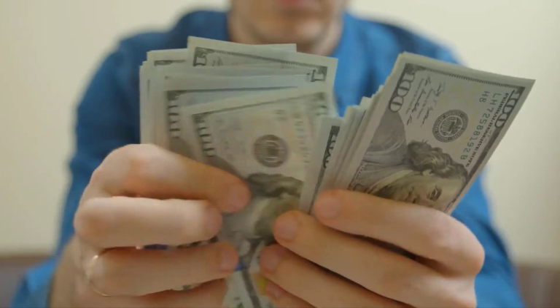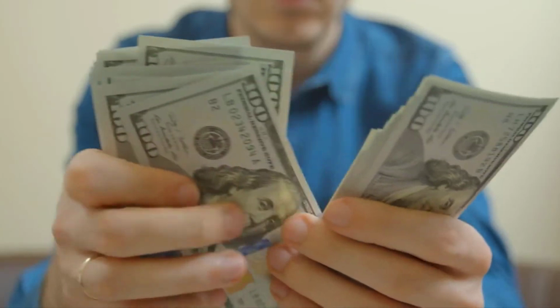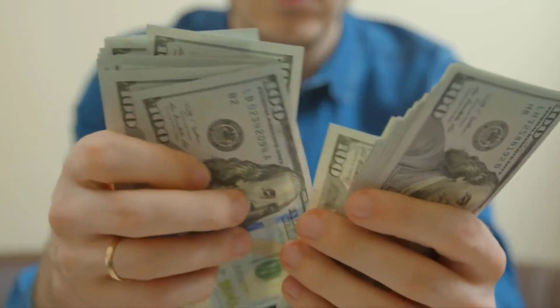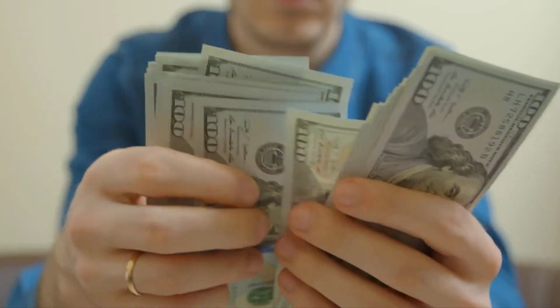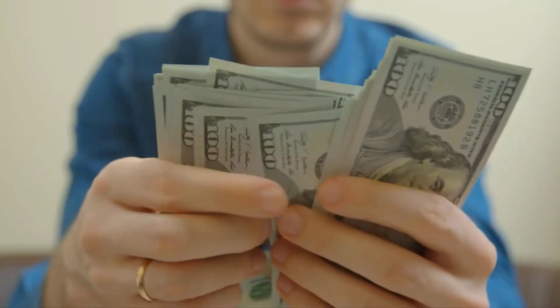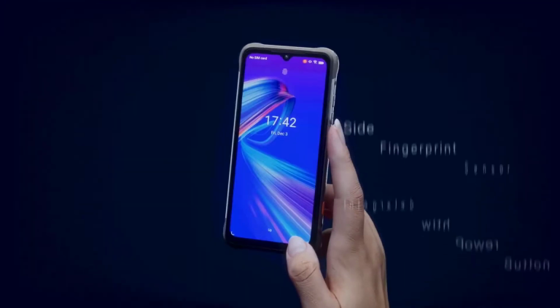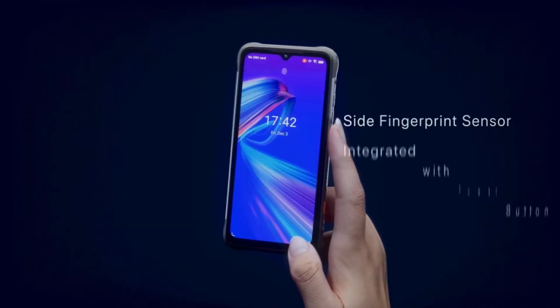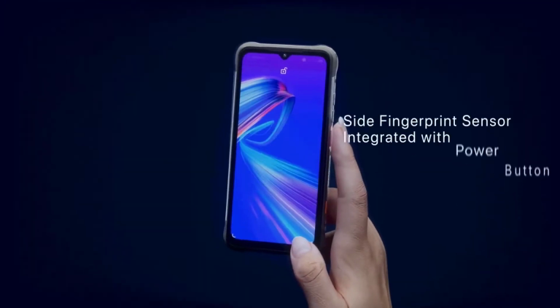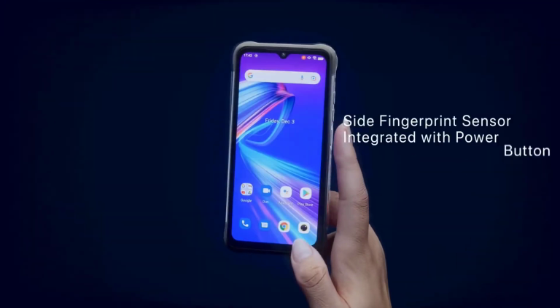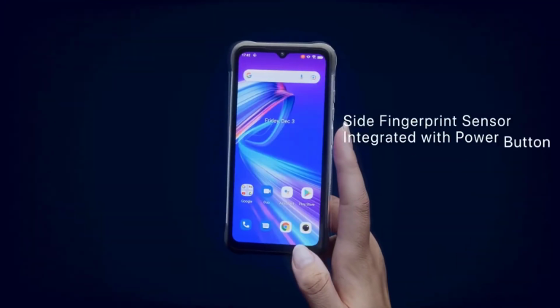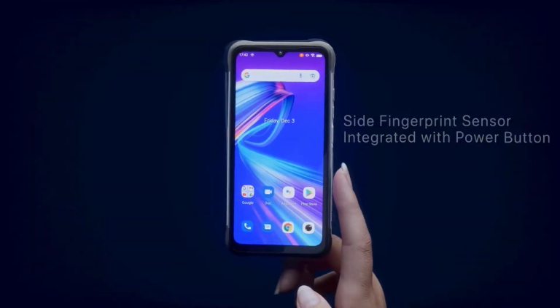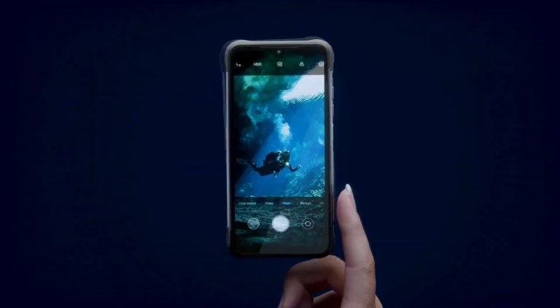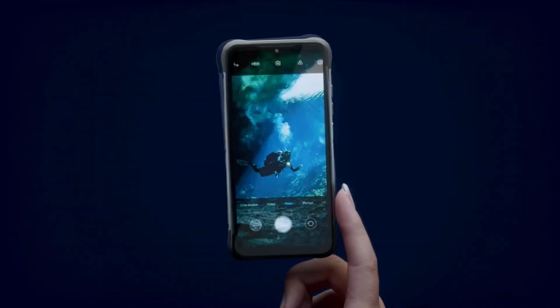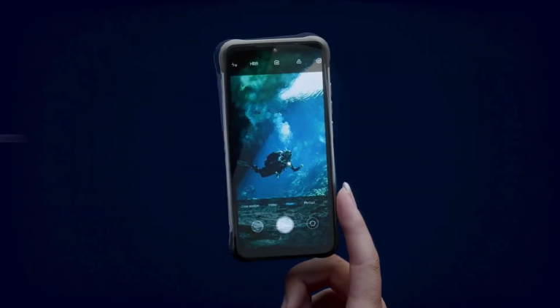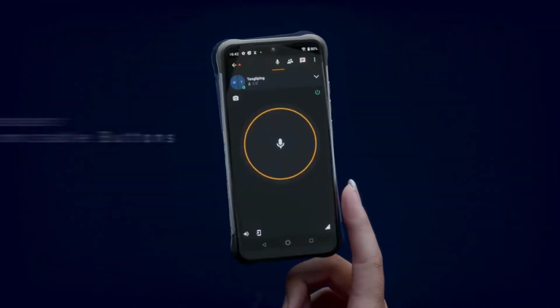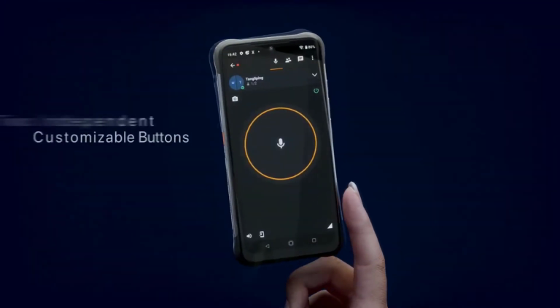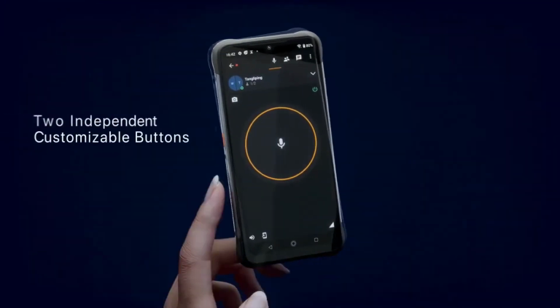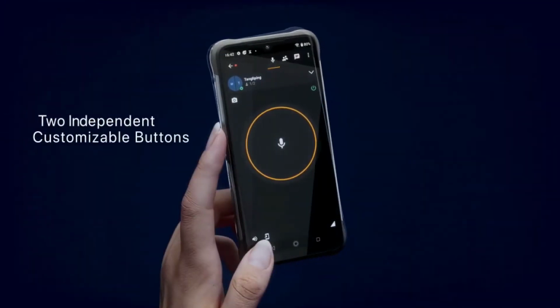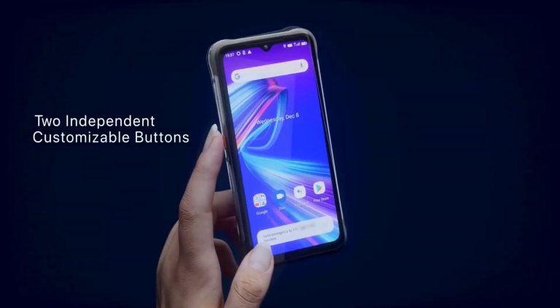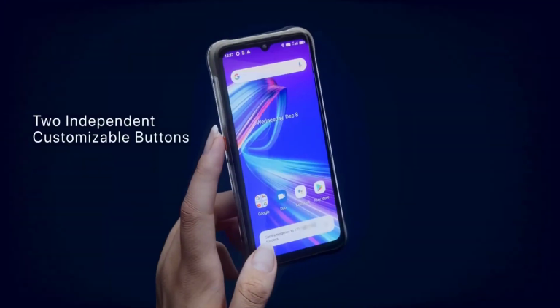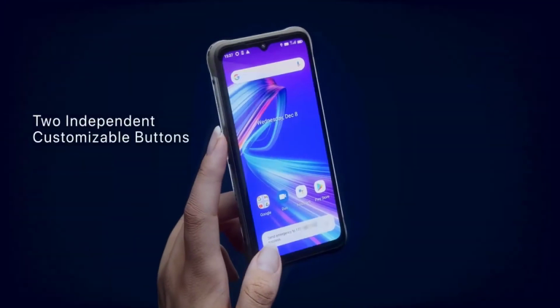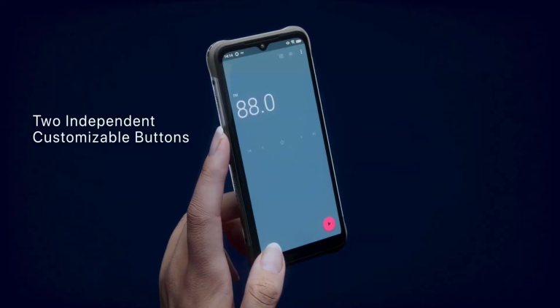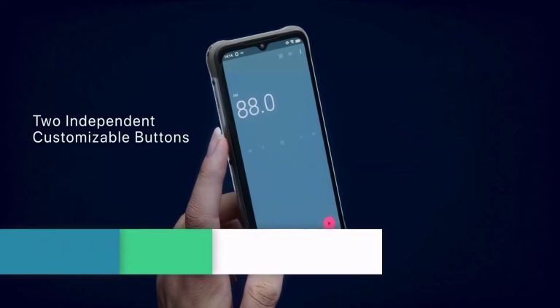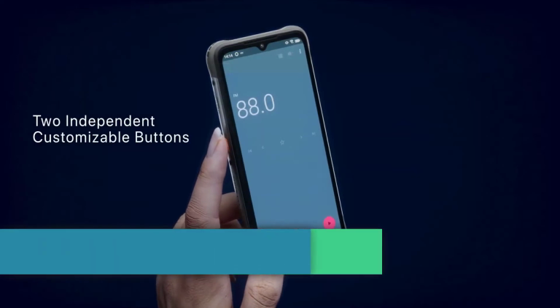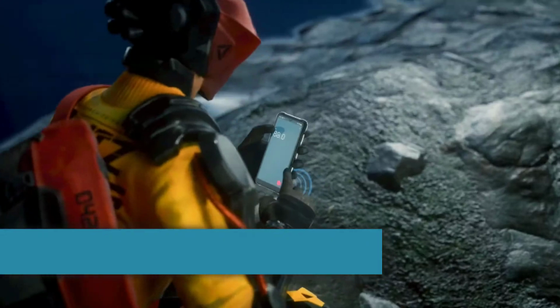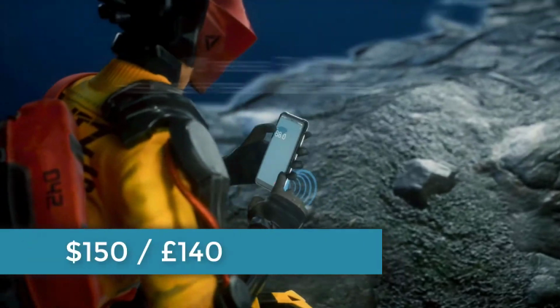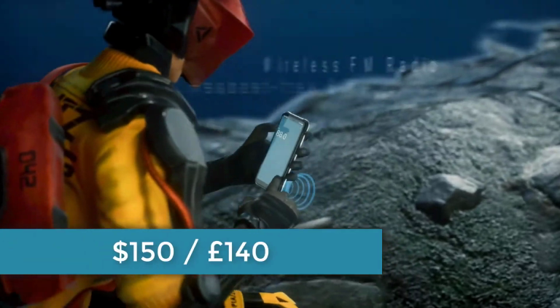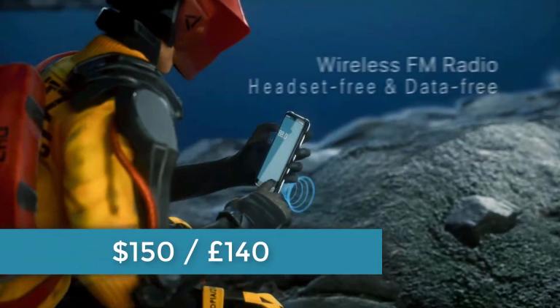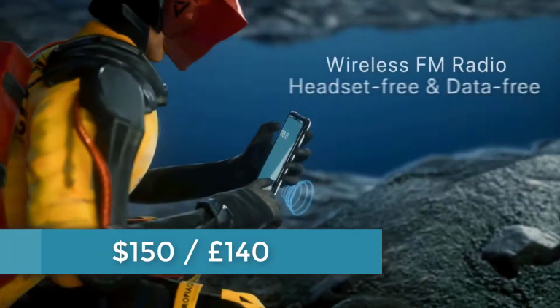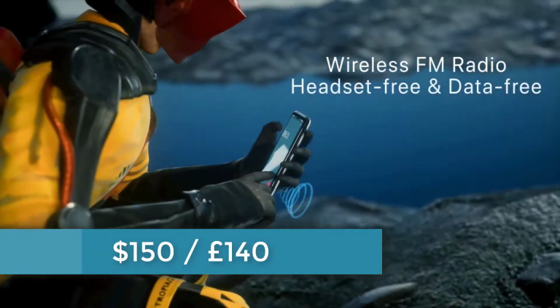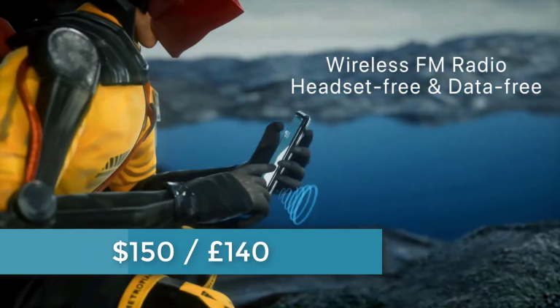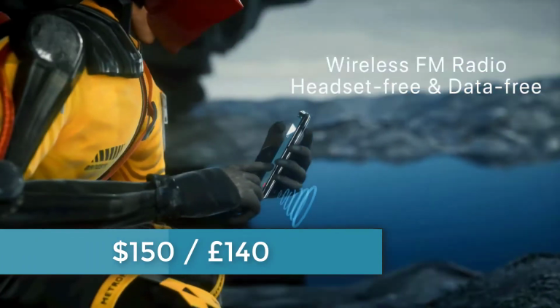The Umidigi Bison Pro is sold at an affordable price of just over $150 or £140.